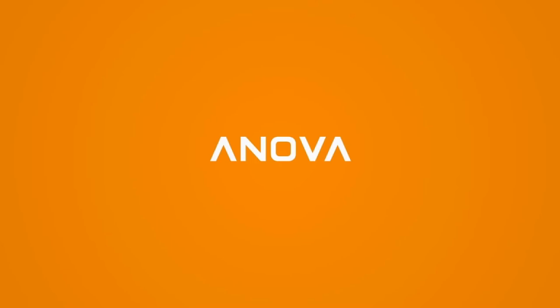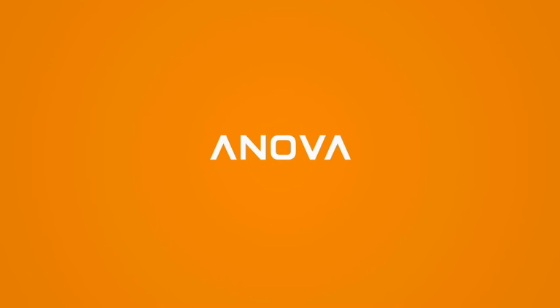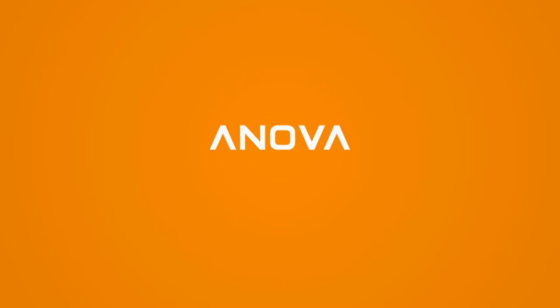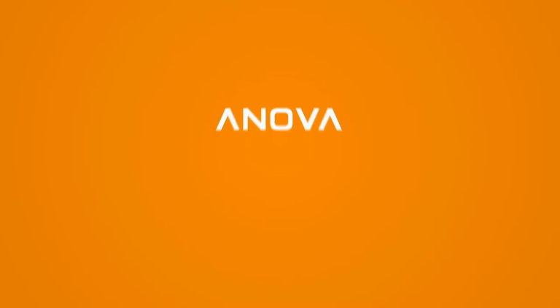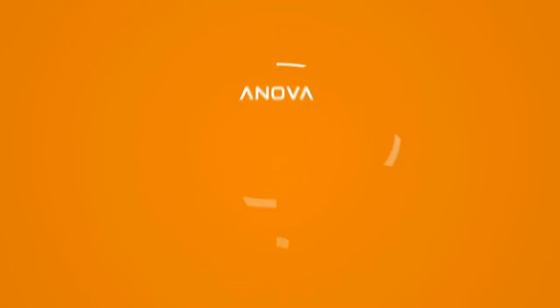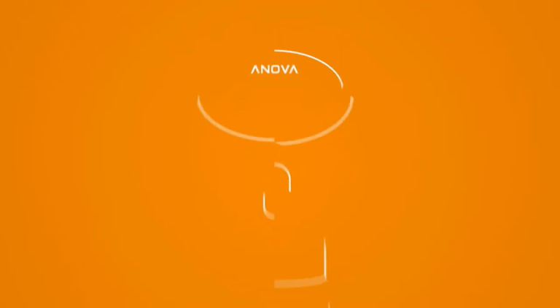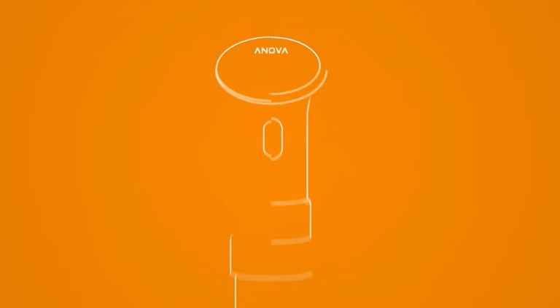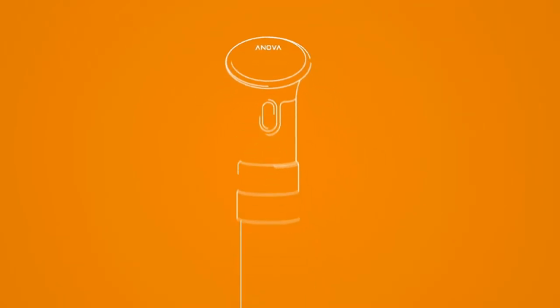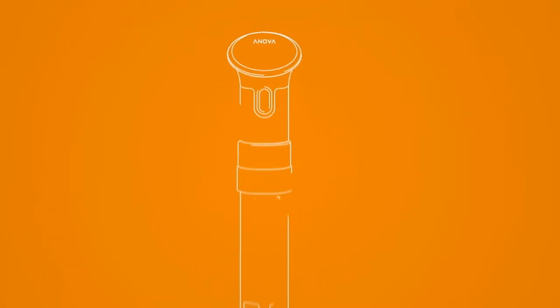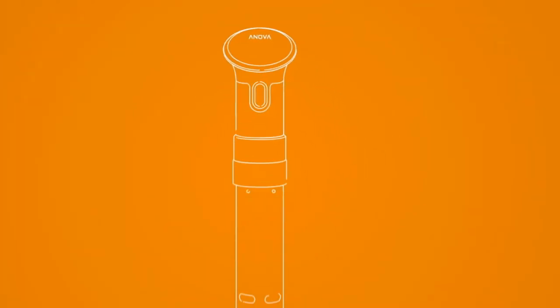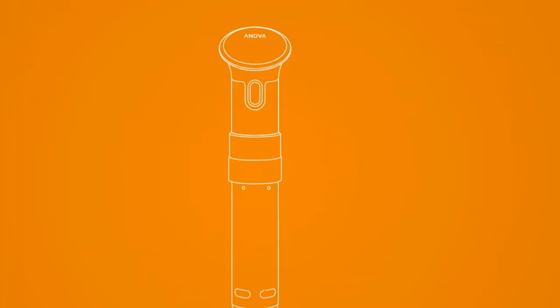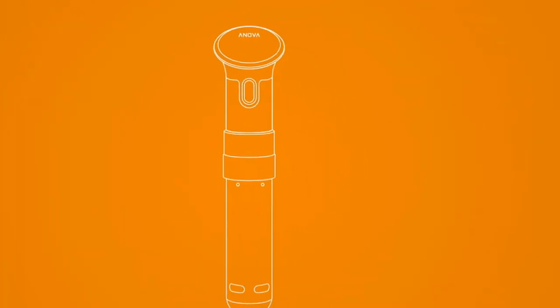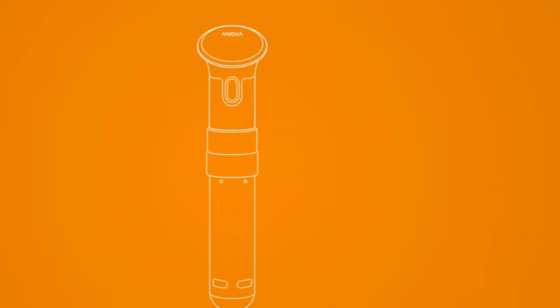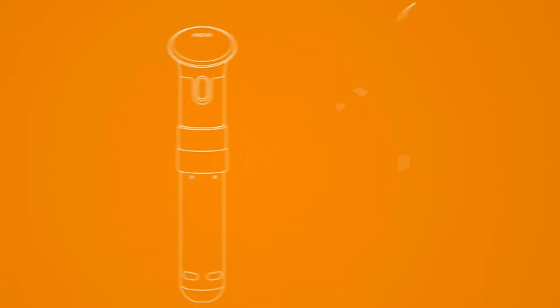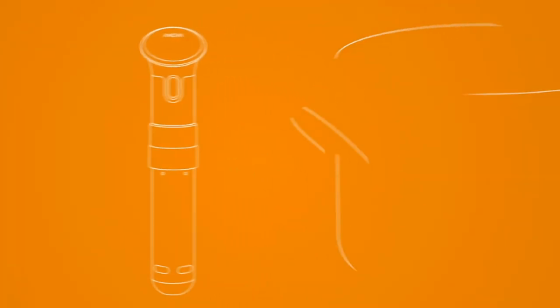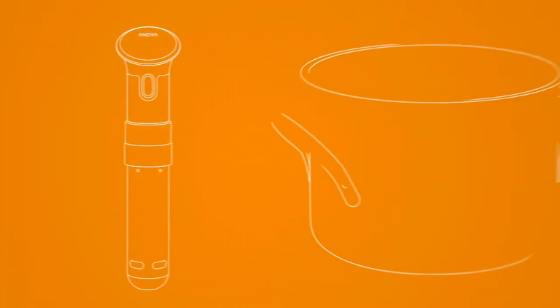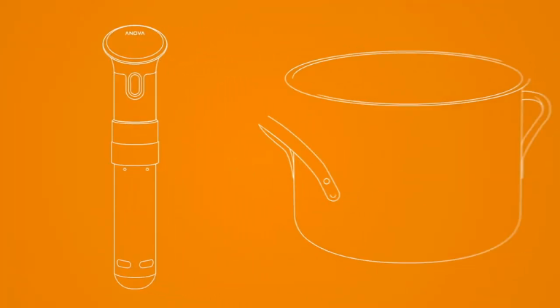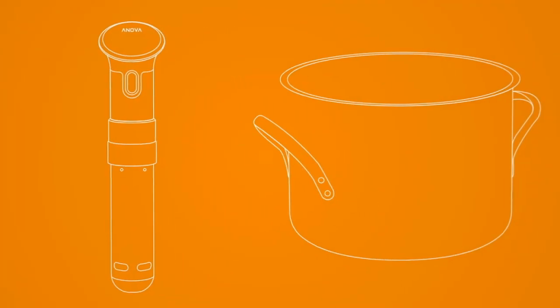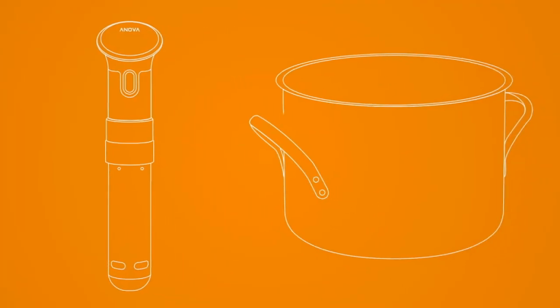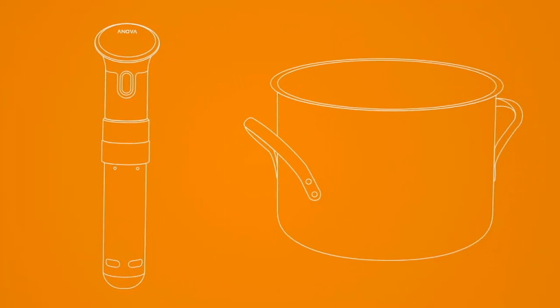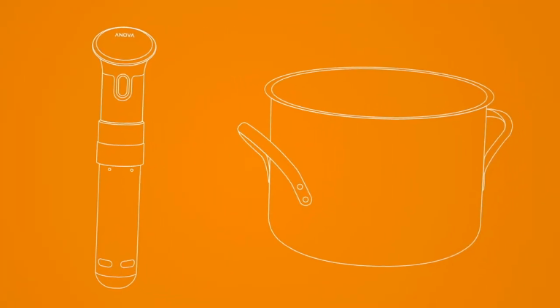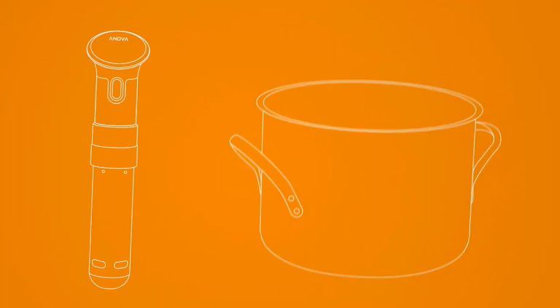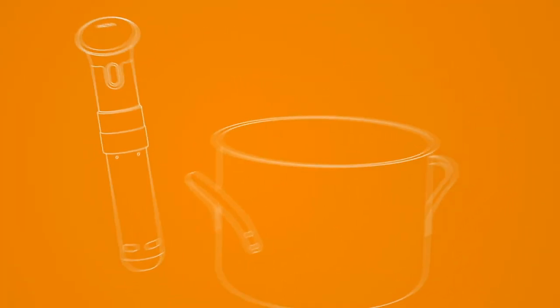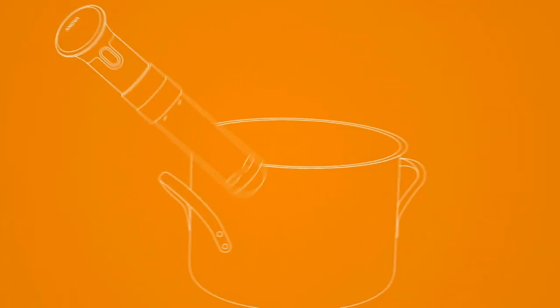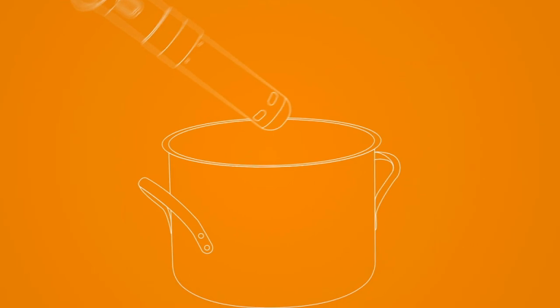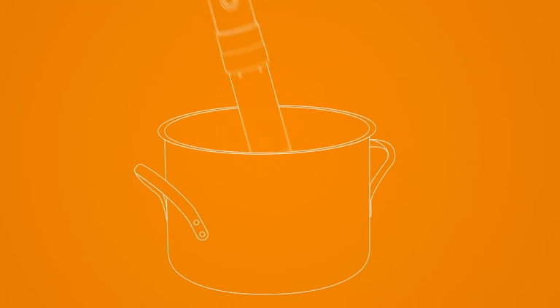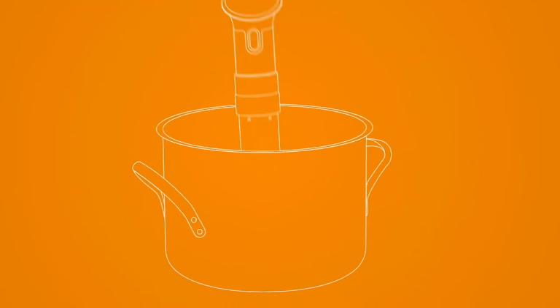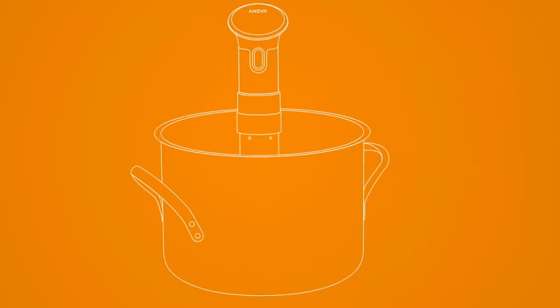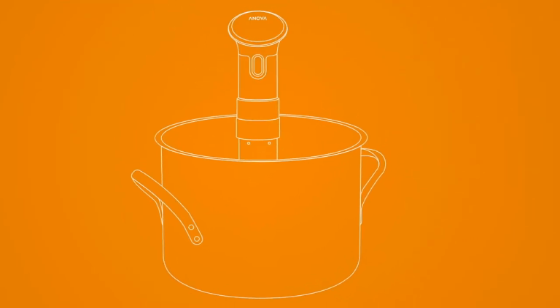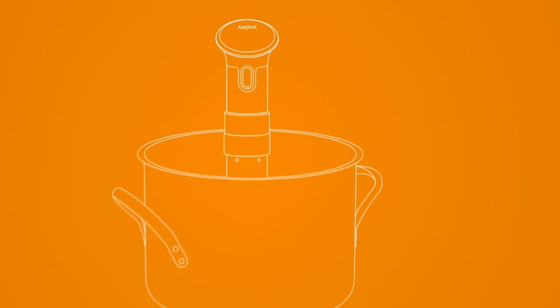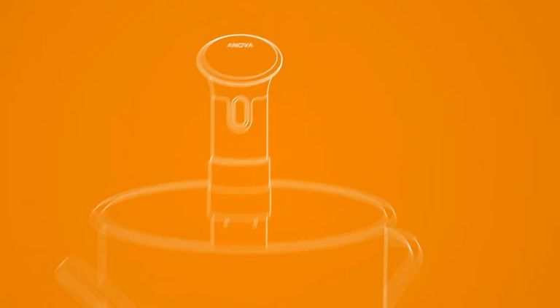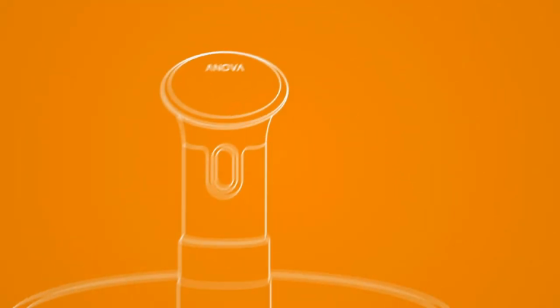The Innova Precision Cooker is easy to use. First, you fill a medium-sized pot with water. Then, clamp the Innova Precision Cooker.